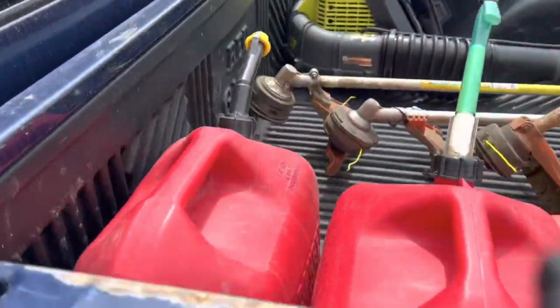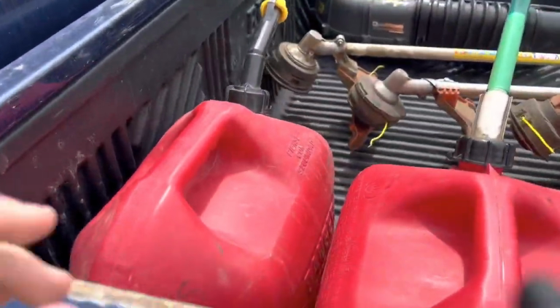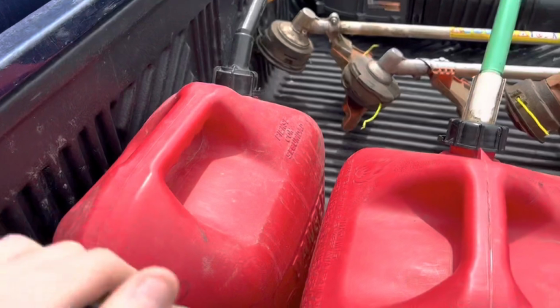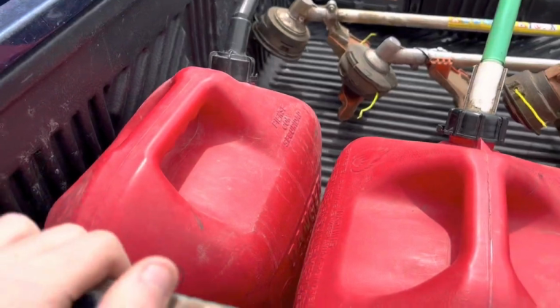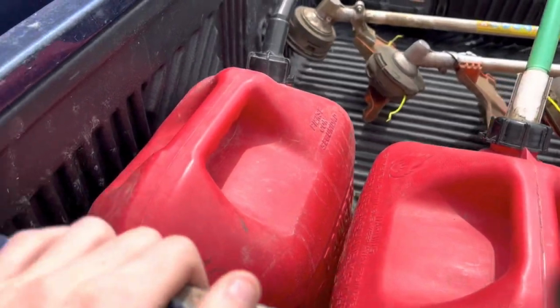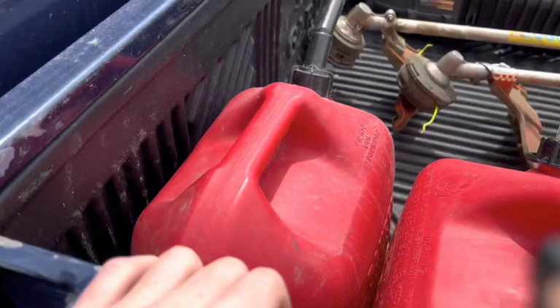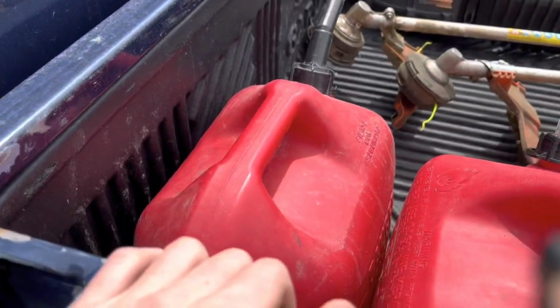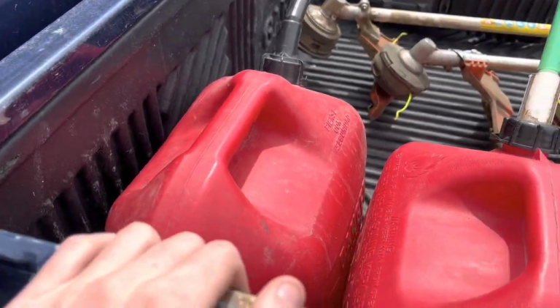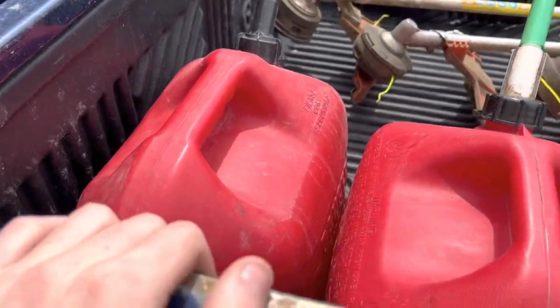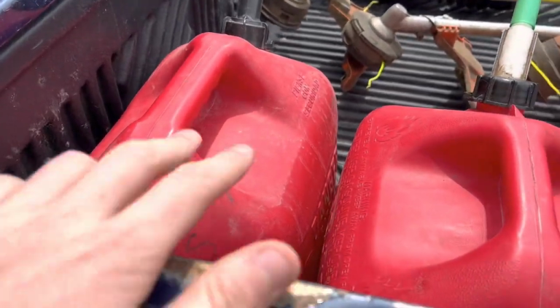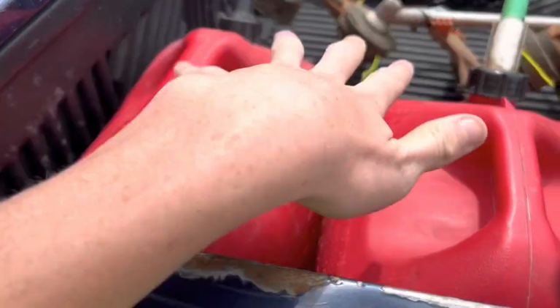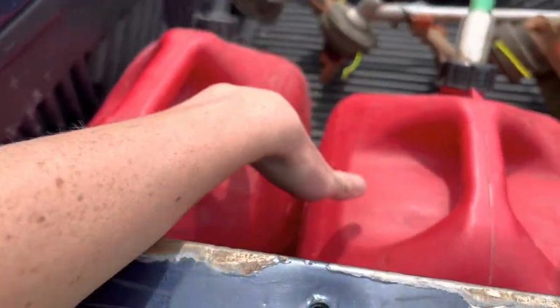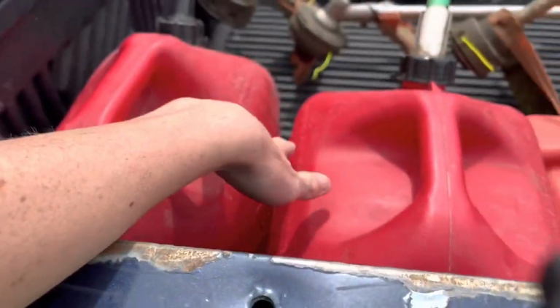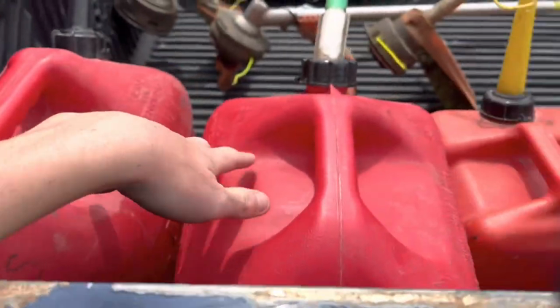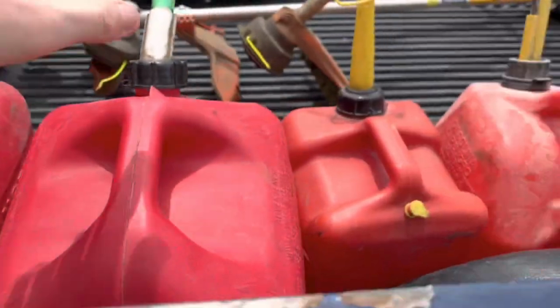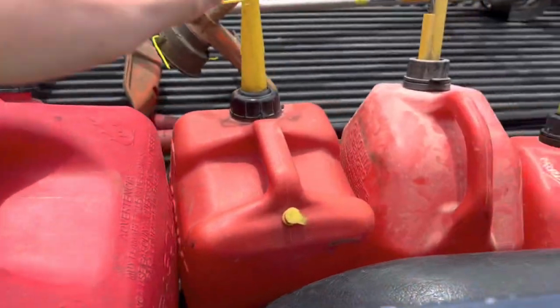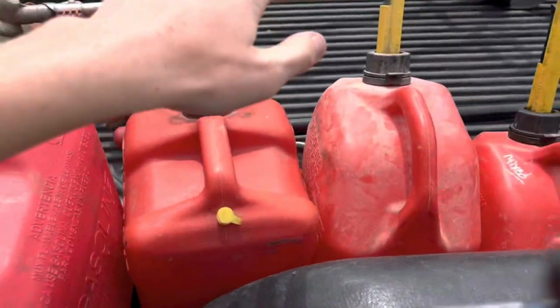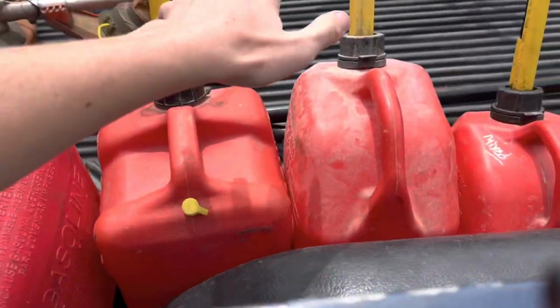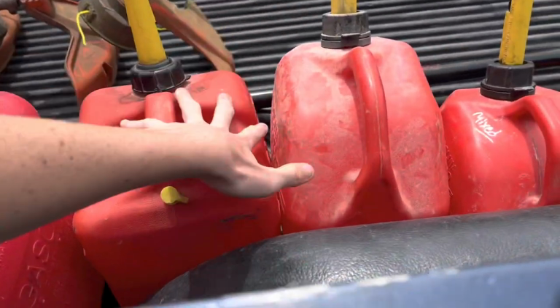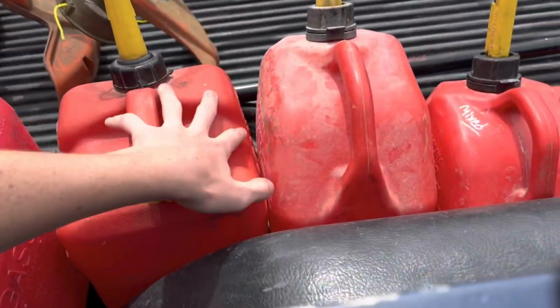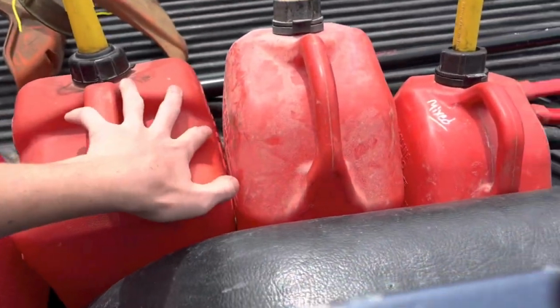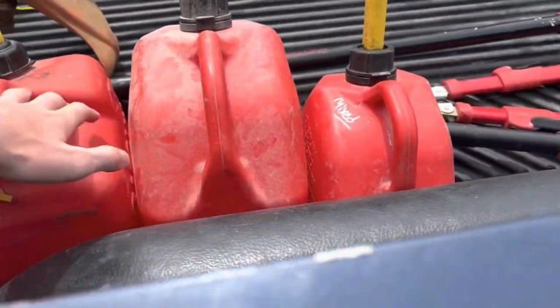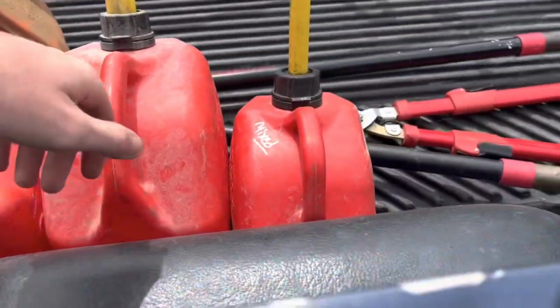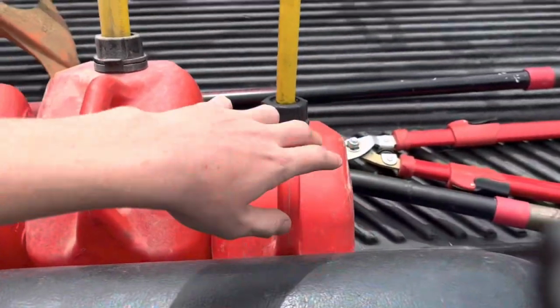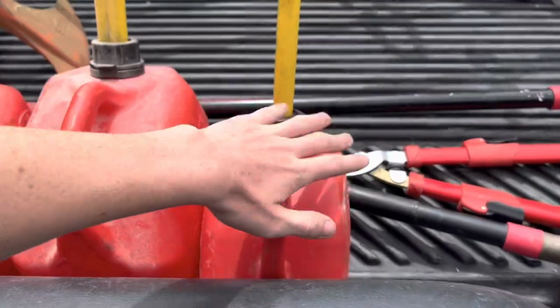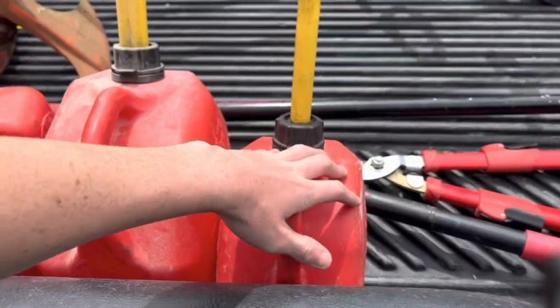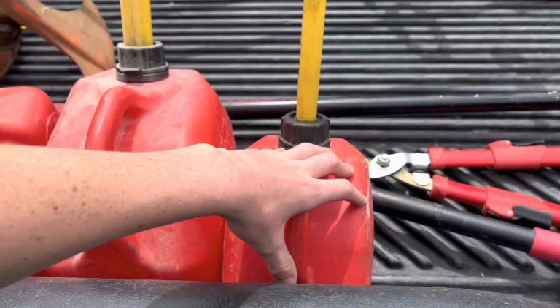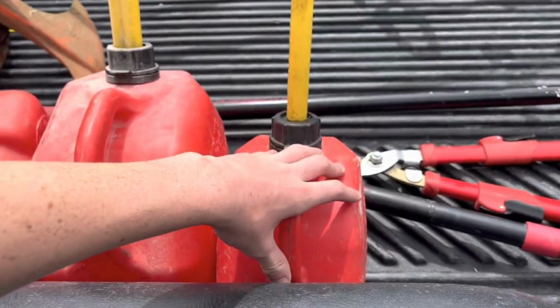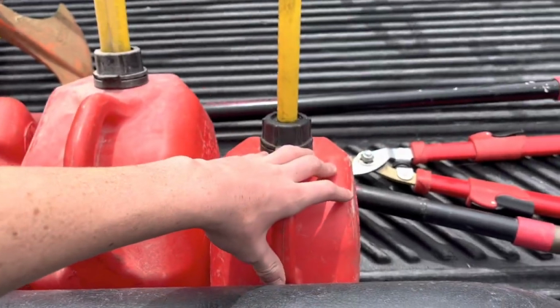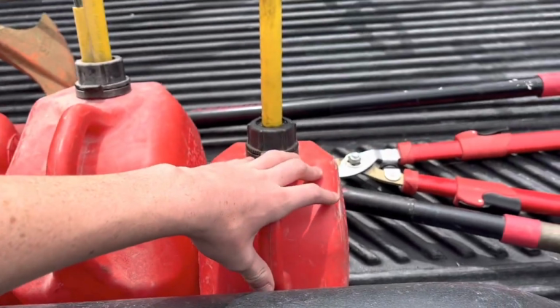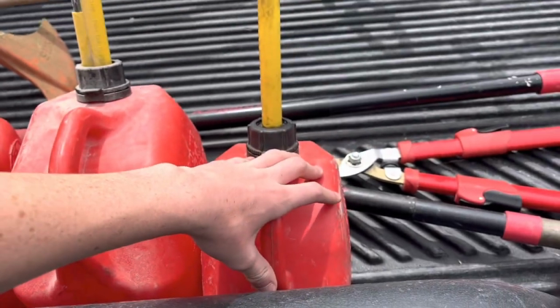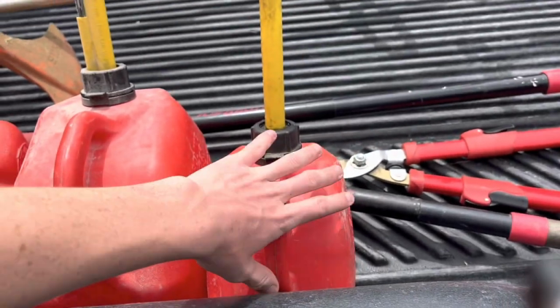Moving on from that, I have five different gas cans. I have two five-gallon cans, two two-gallon cans, and one gallon that I put all my mixed fuel in.